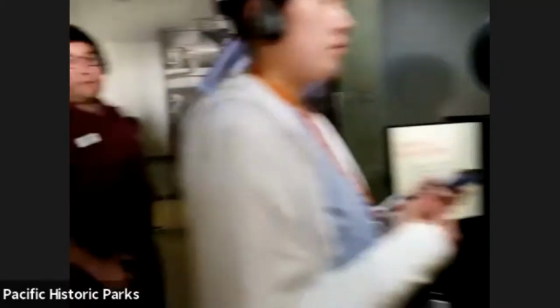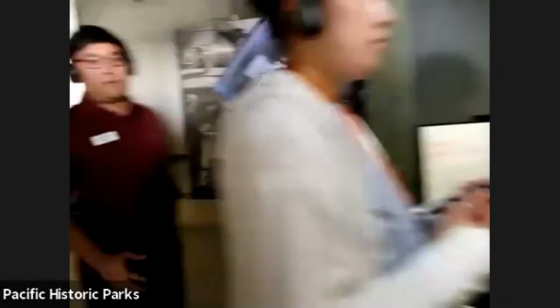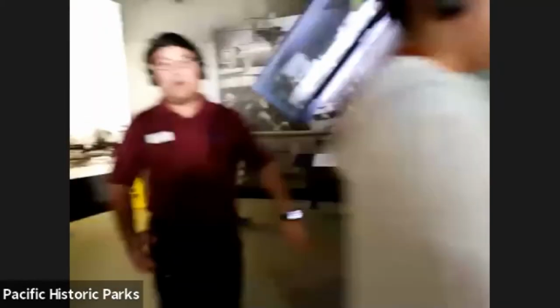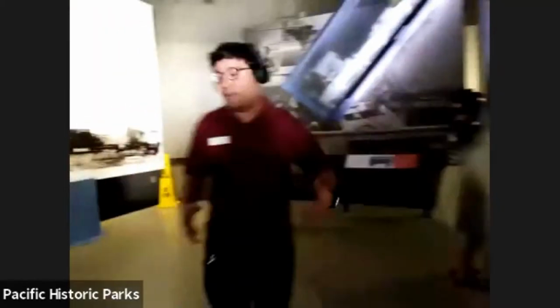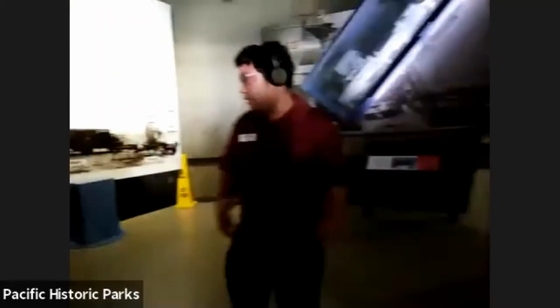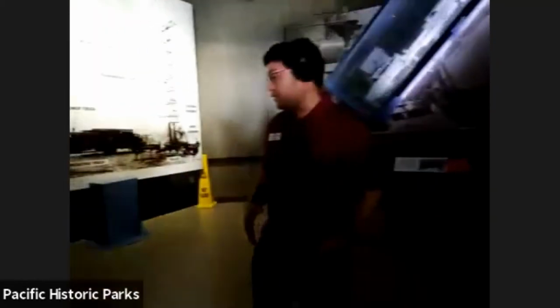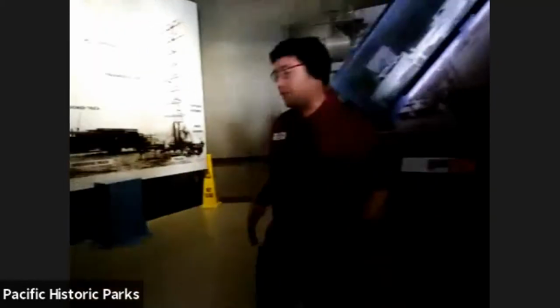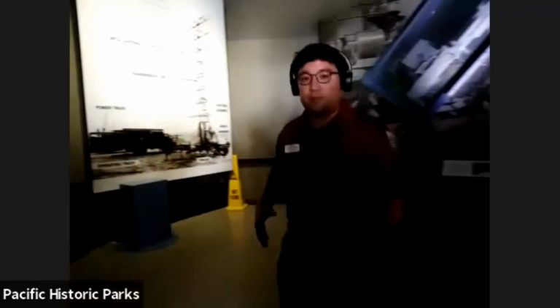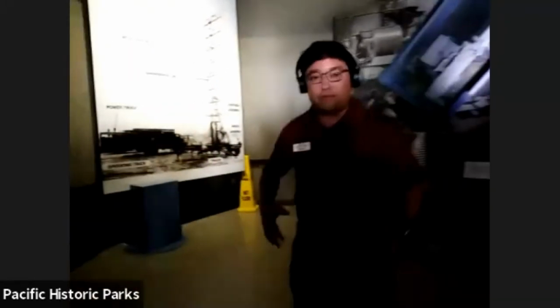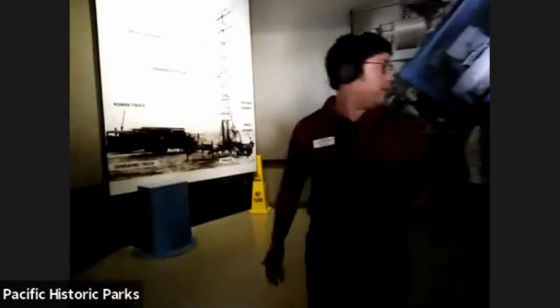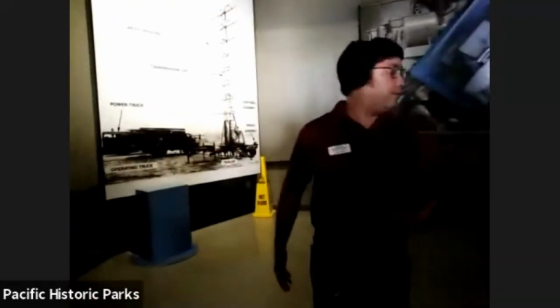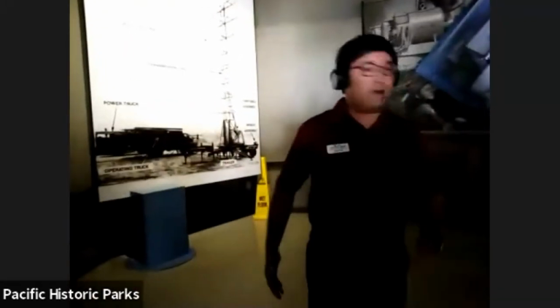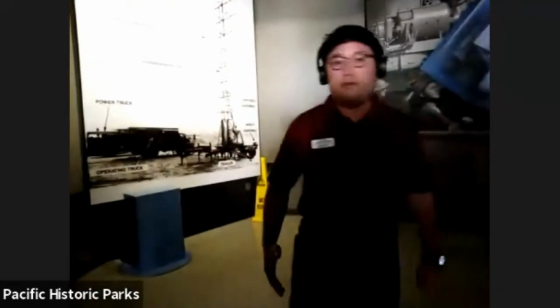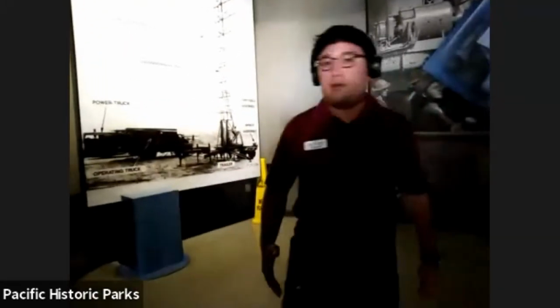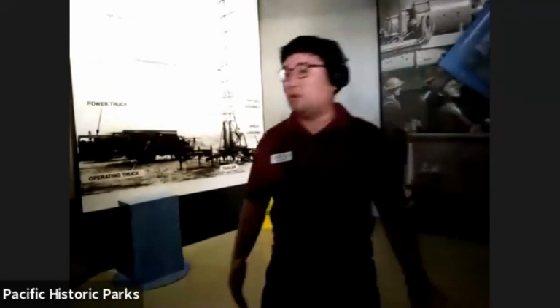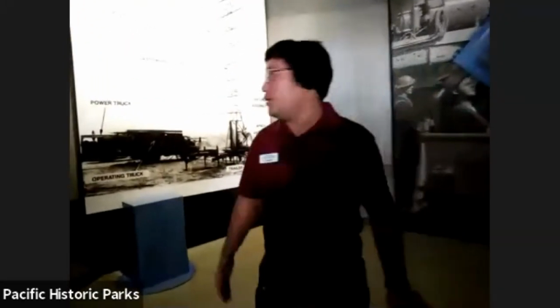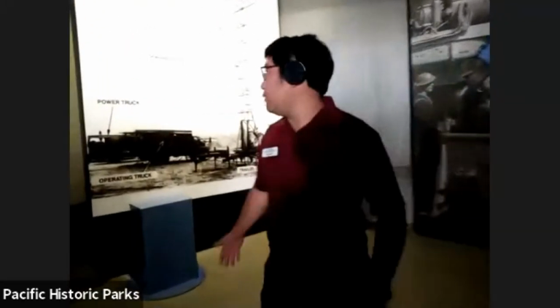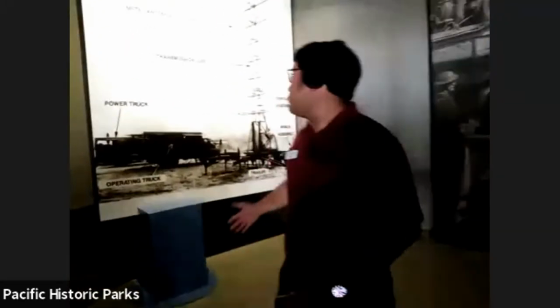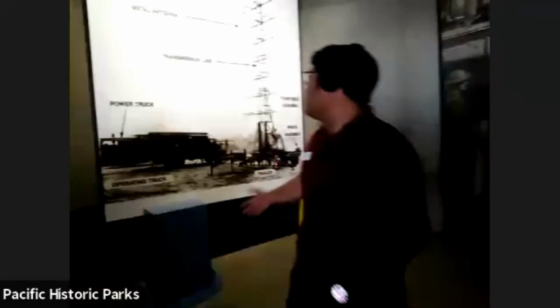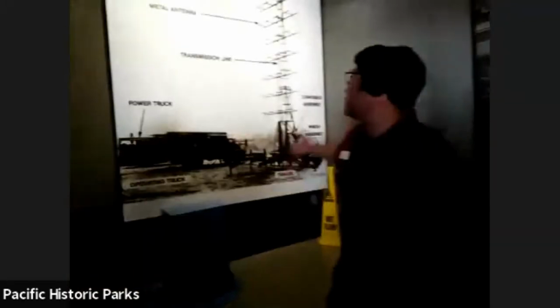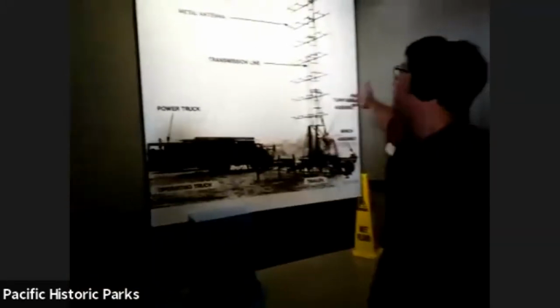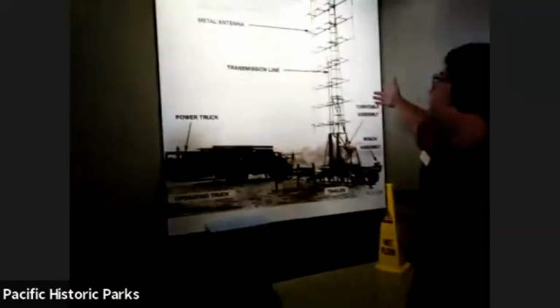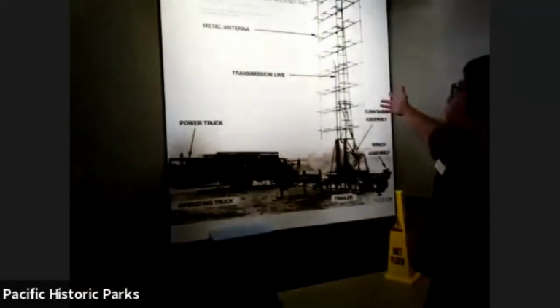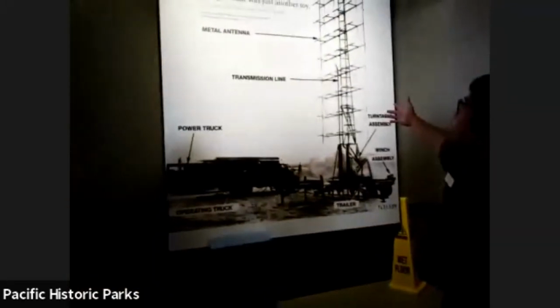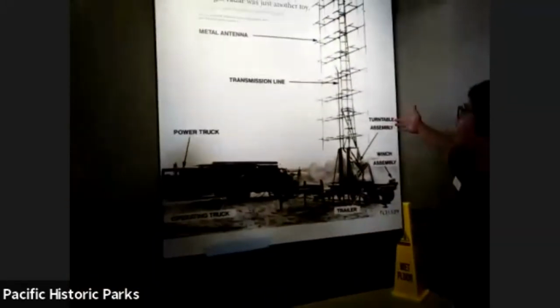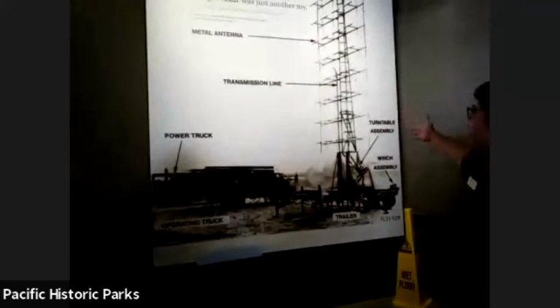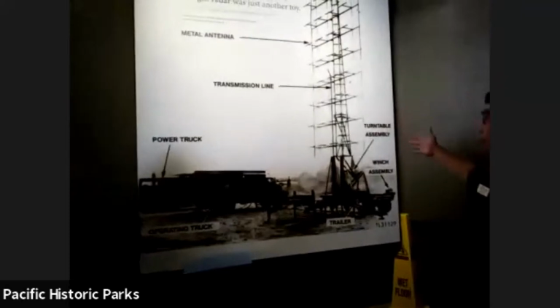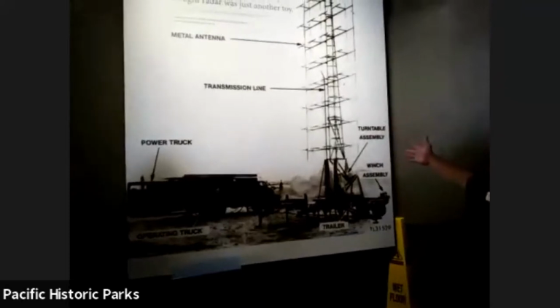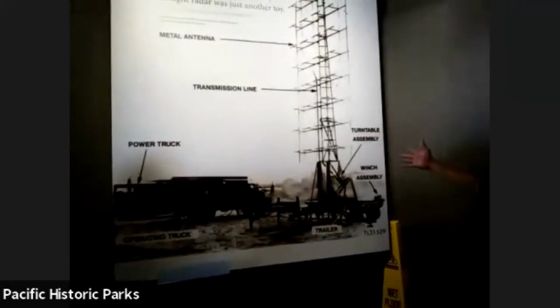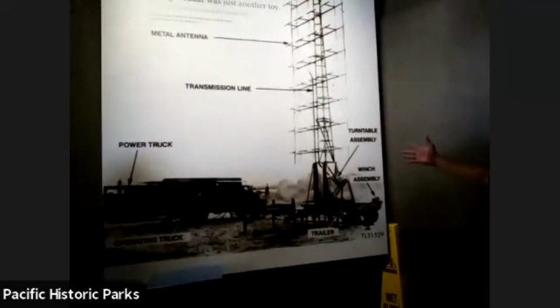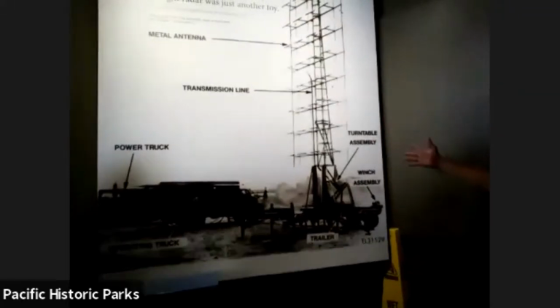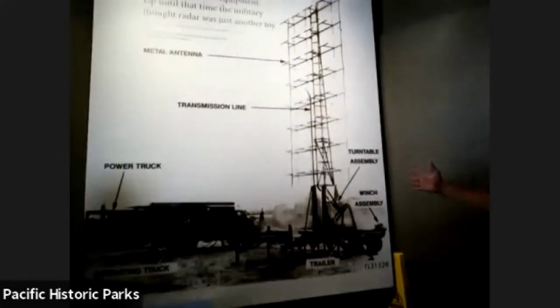The radar station was a very large system. This is an example of what one of the radar stations would have looked like.